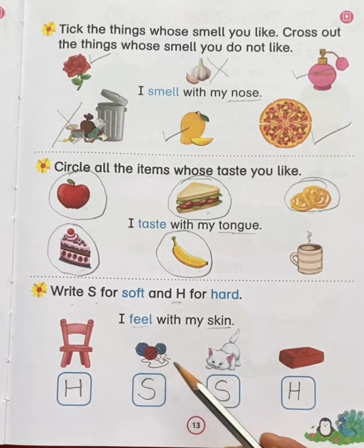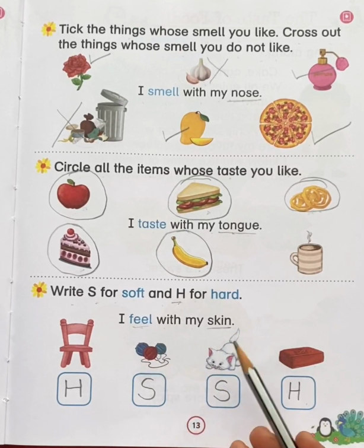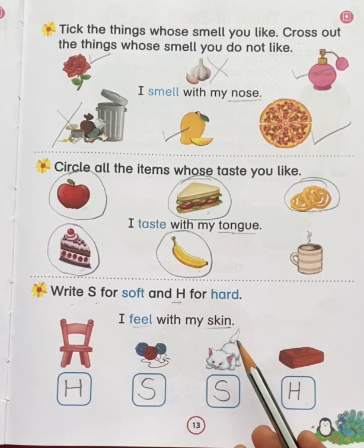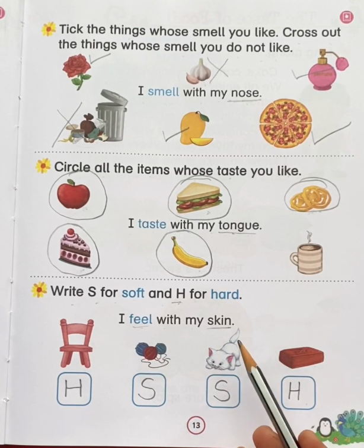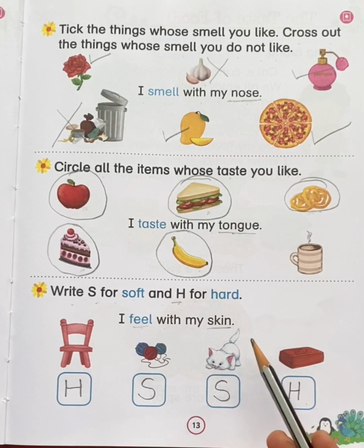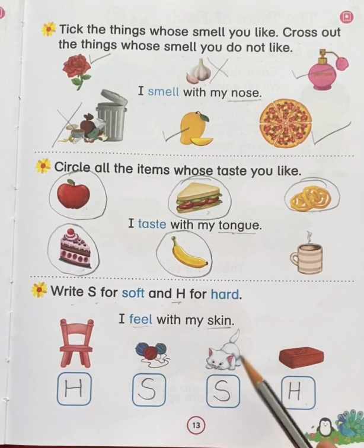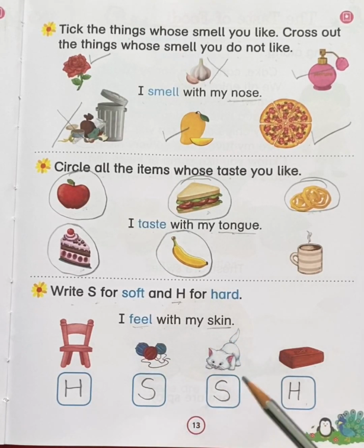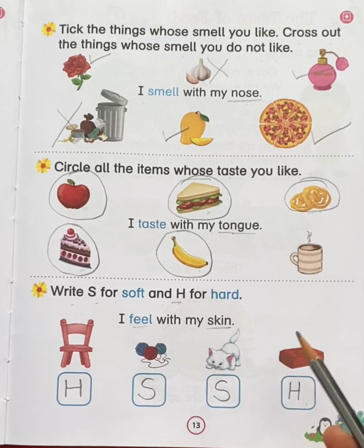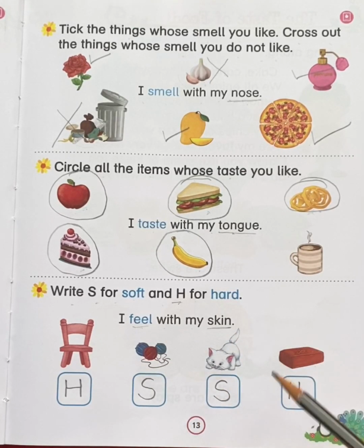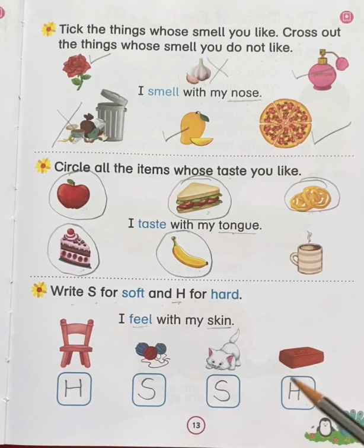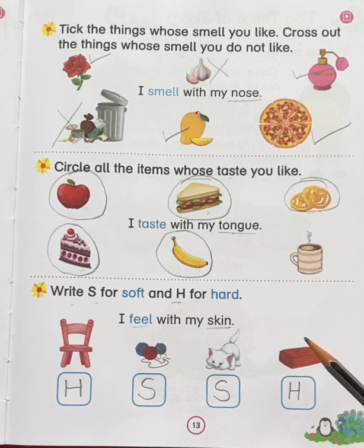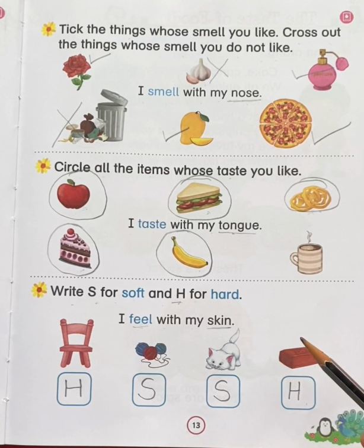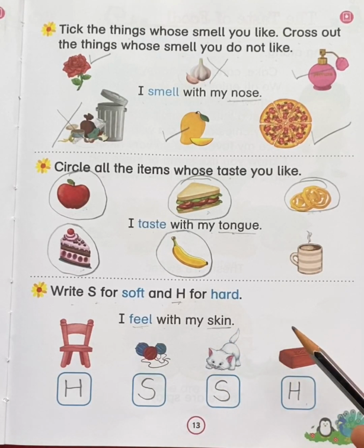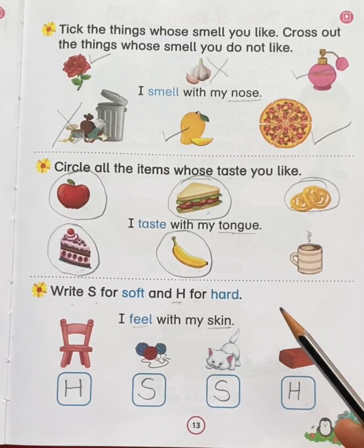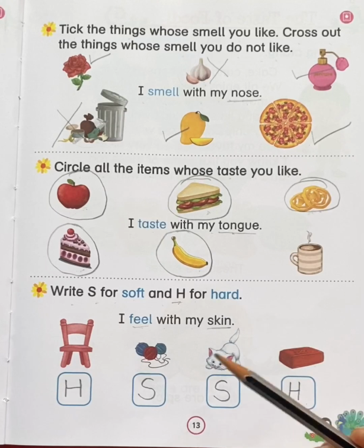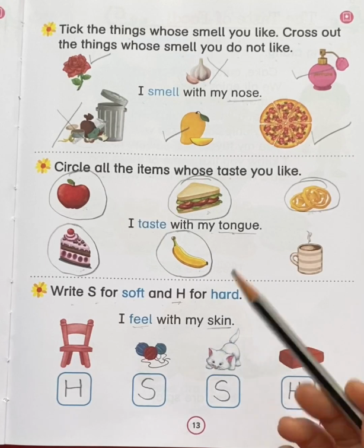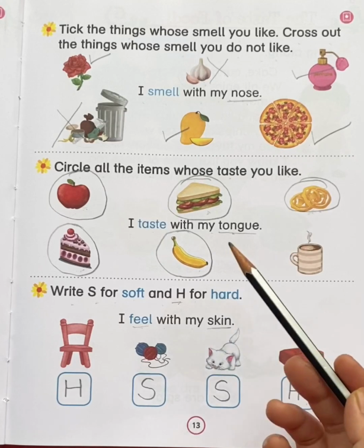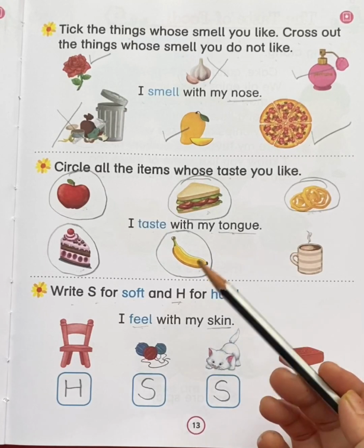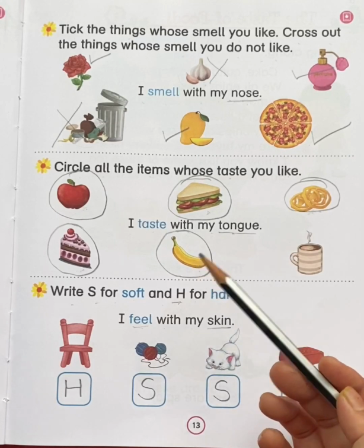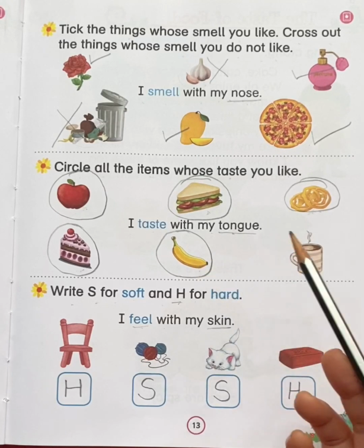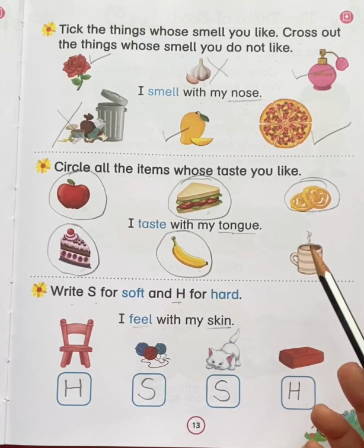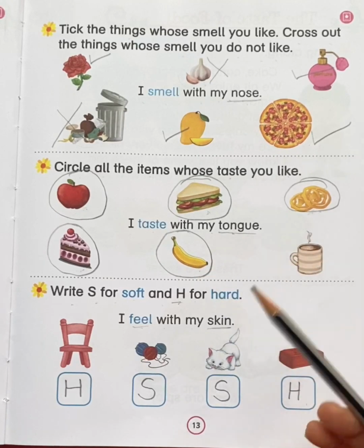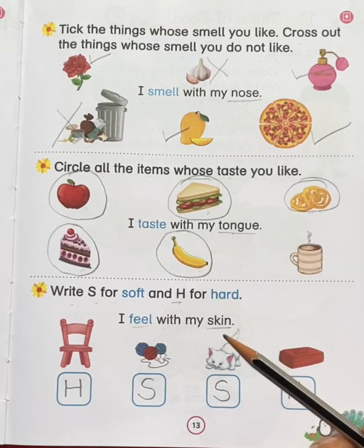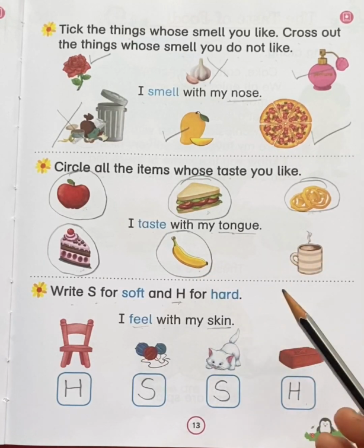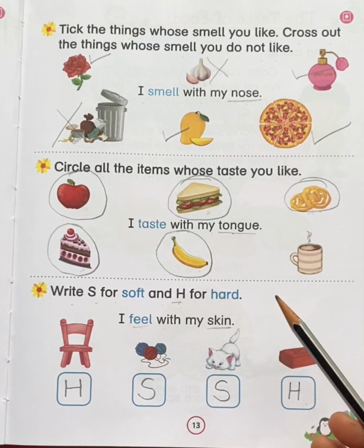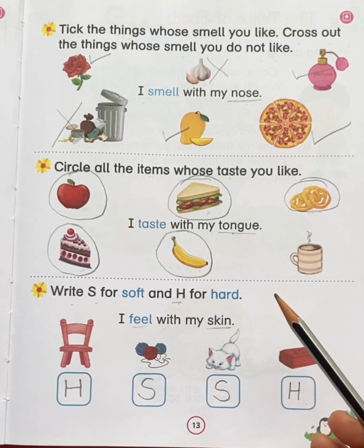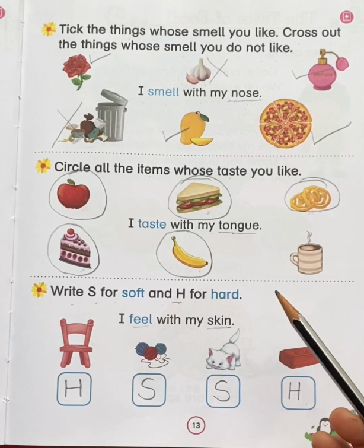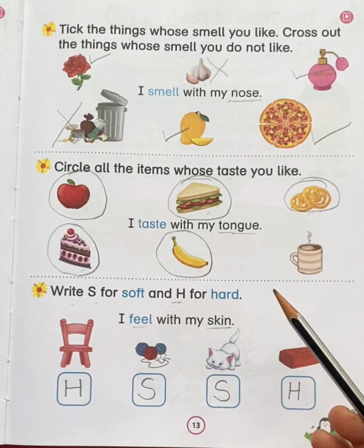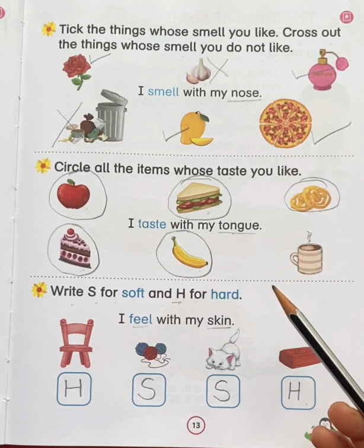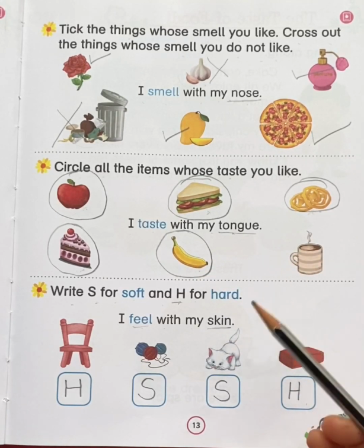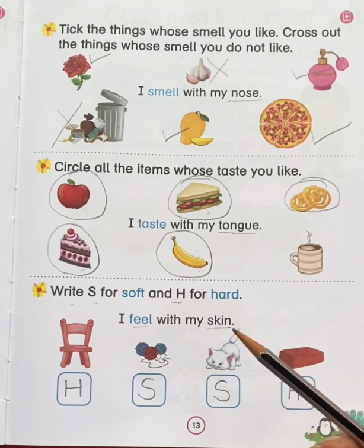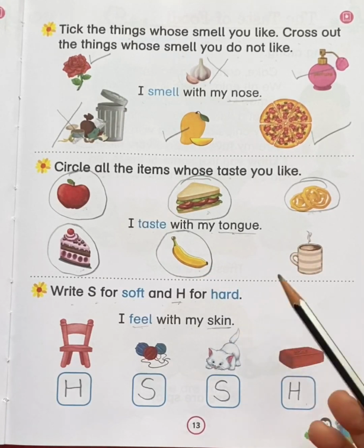So children, today we have learnt the five sense organs and their functions.